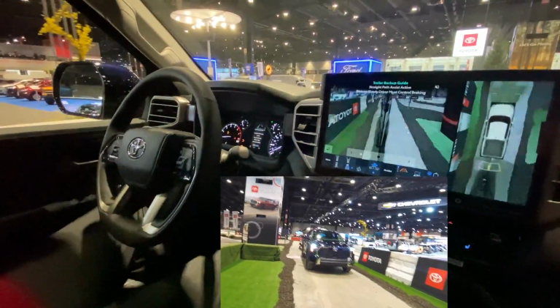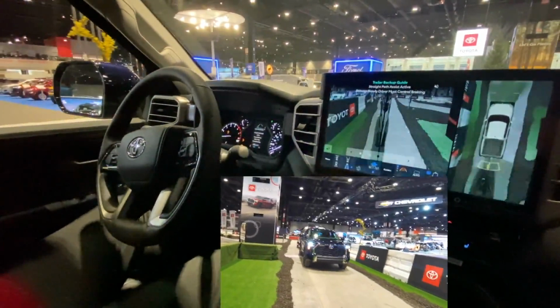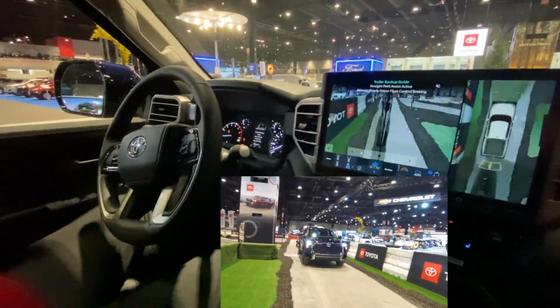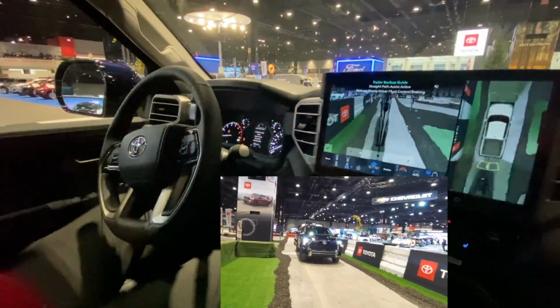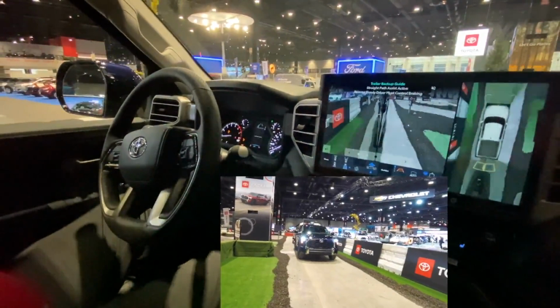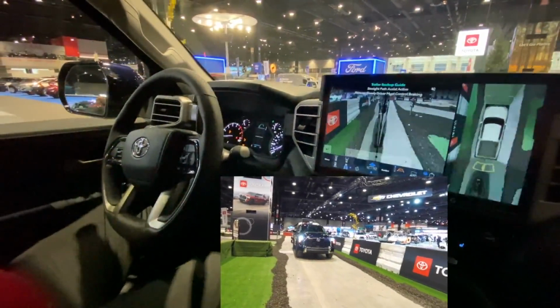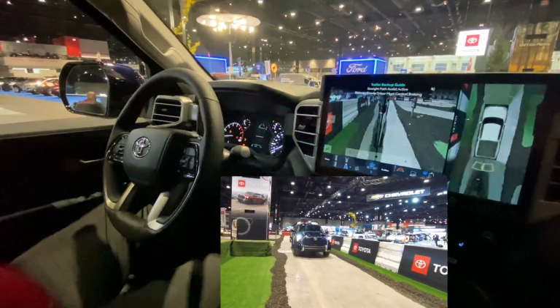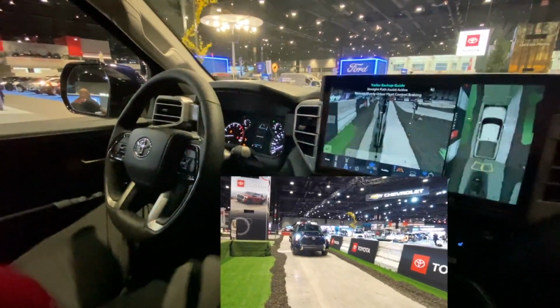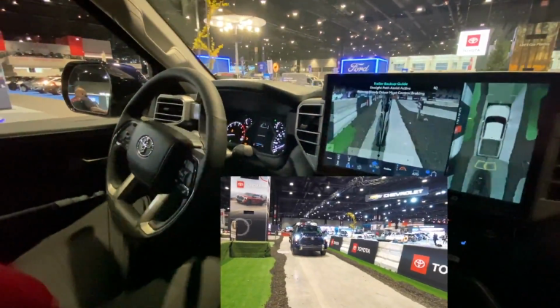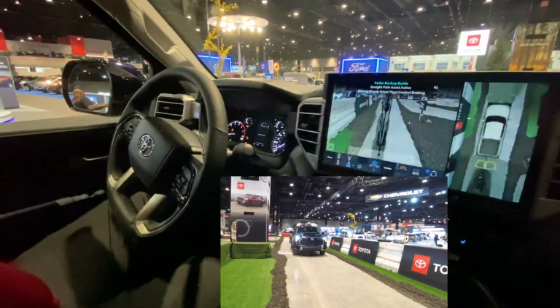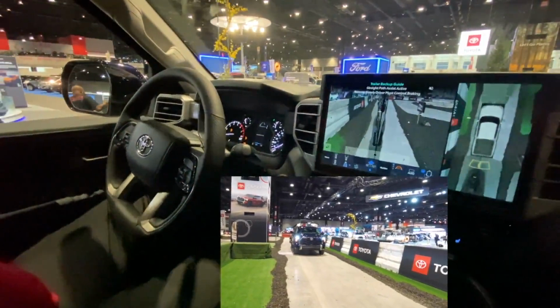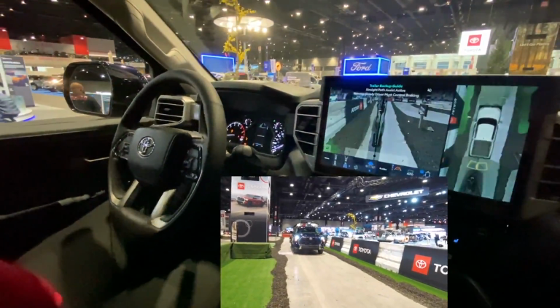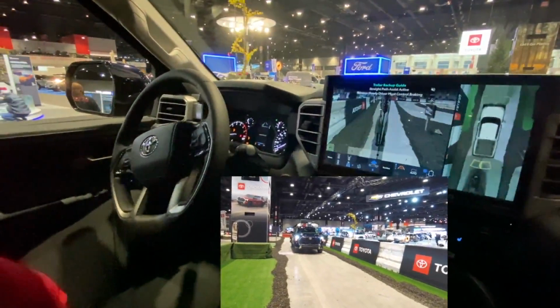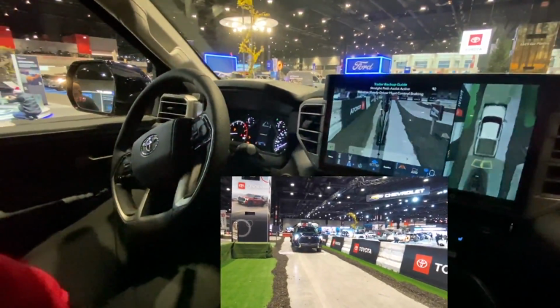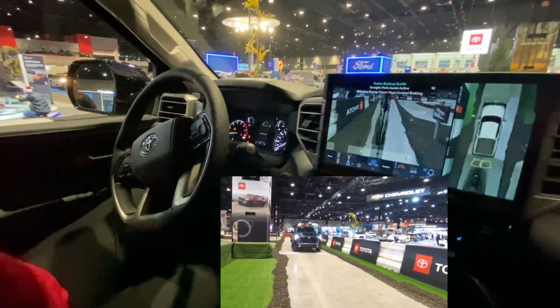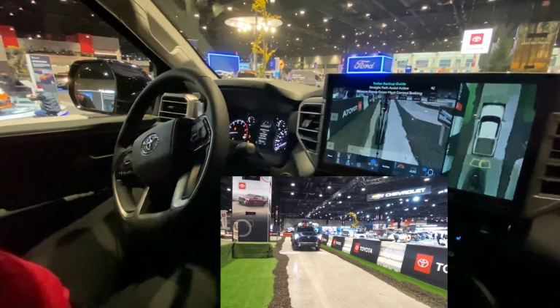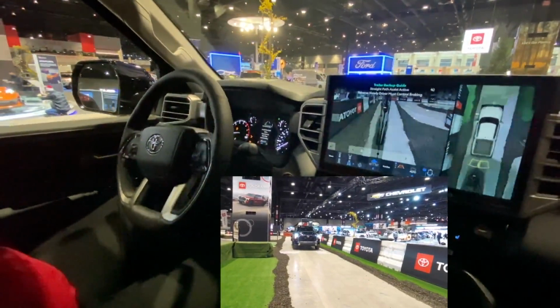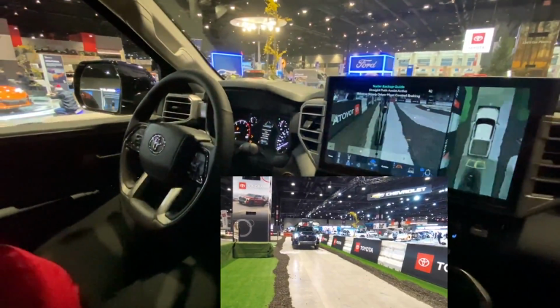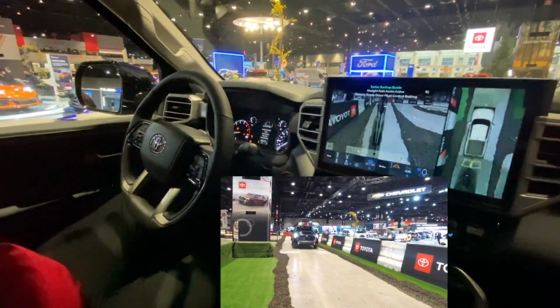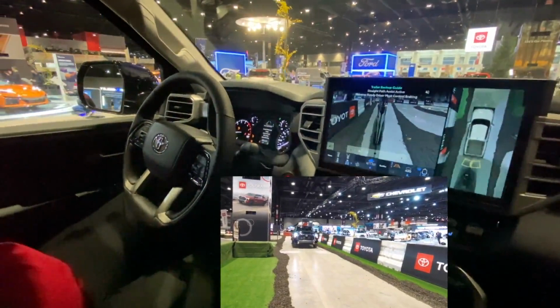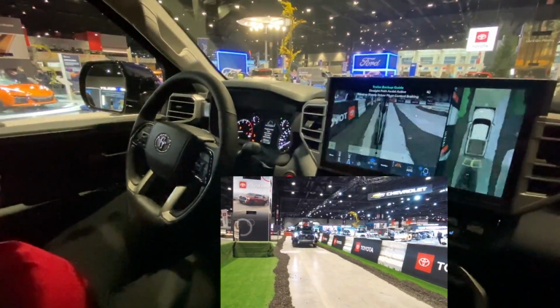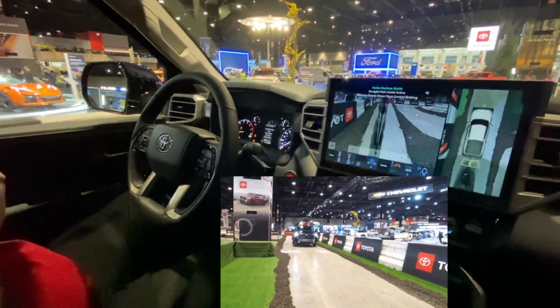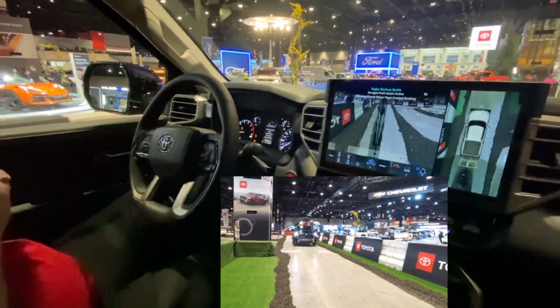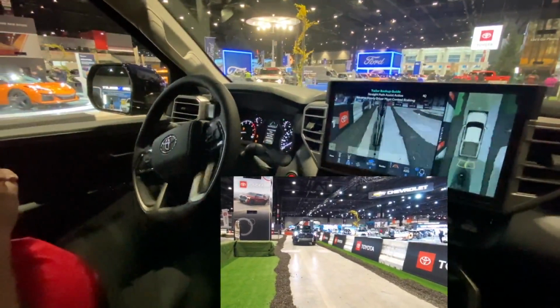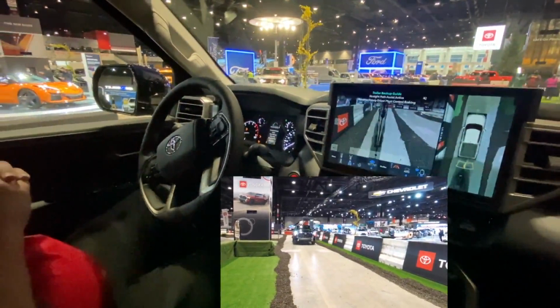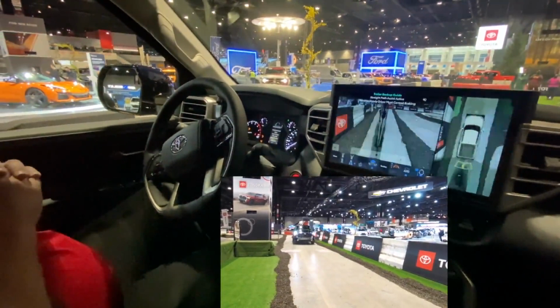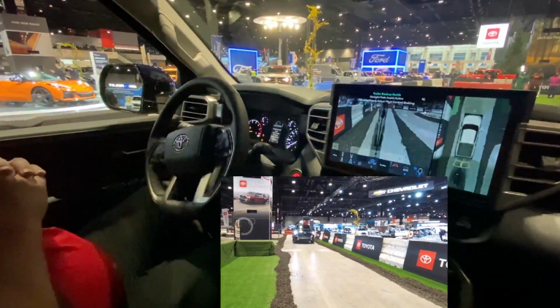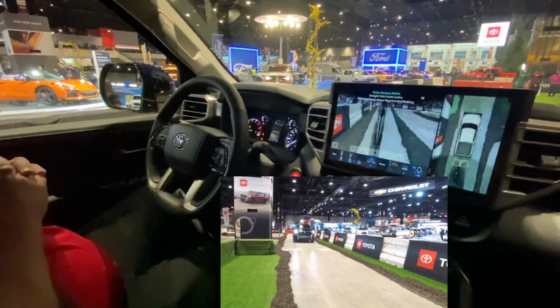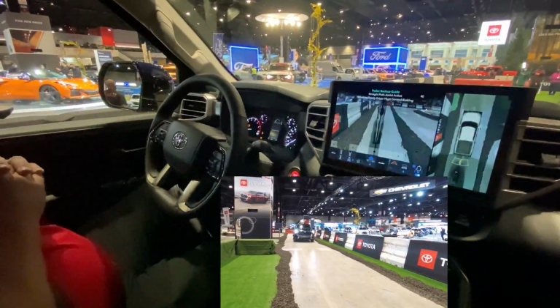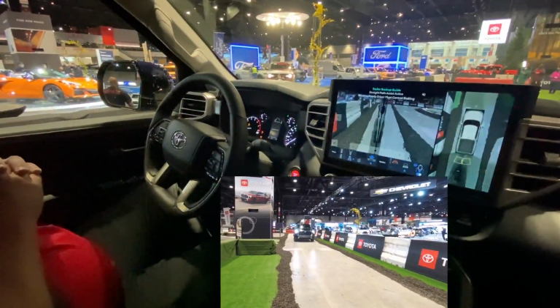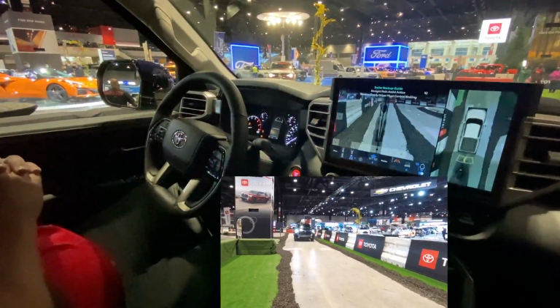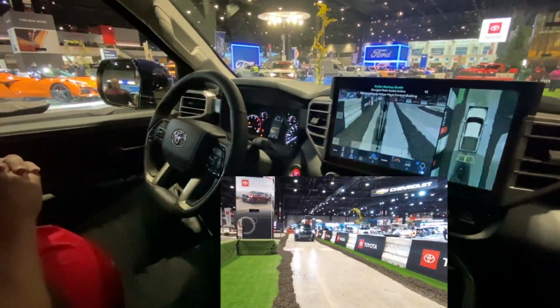So it's extremely user friendly. You can program up to five different trailers for this truck, and it's just fantastic.